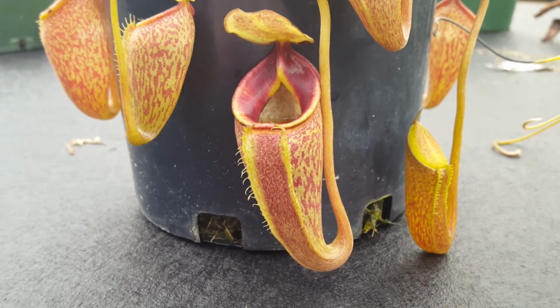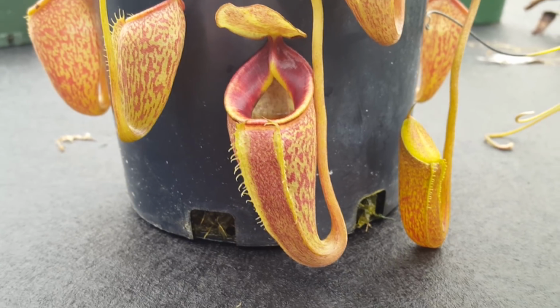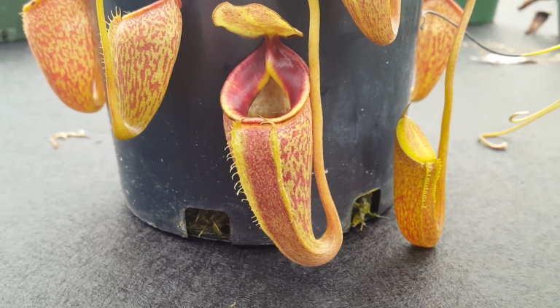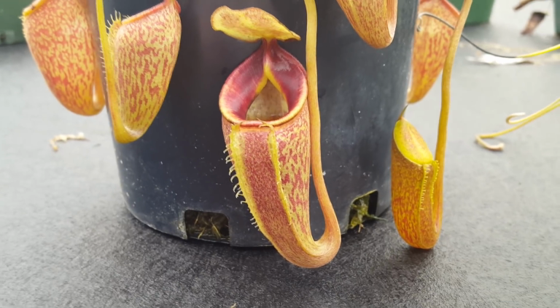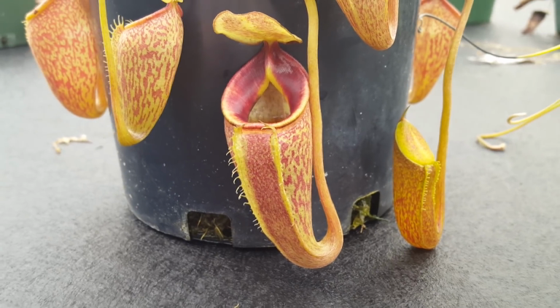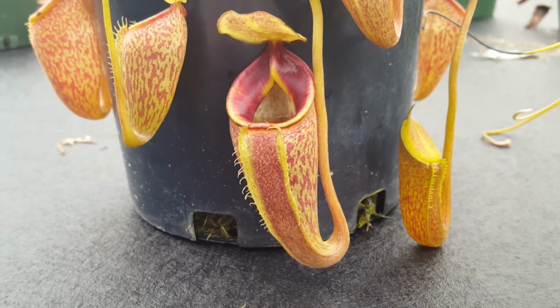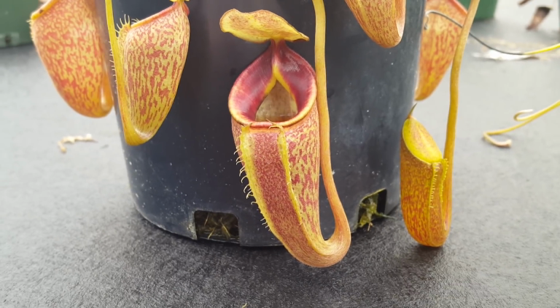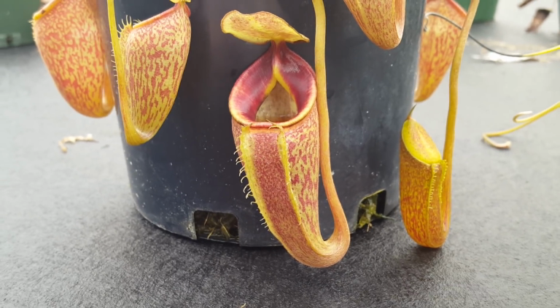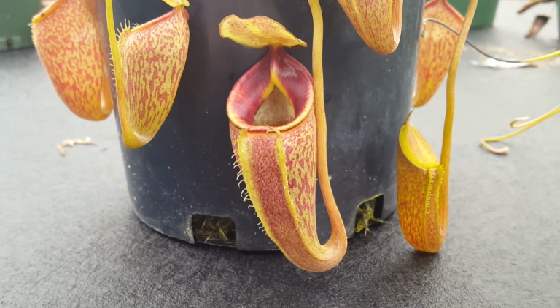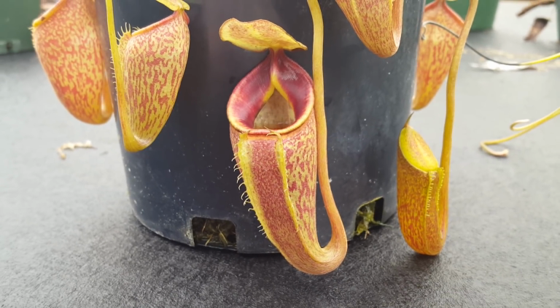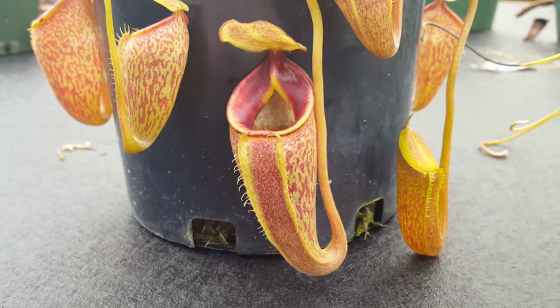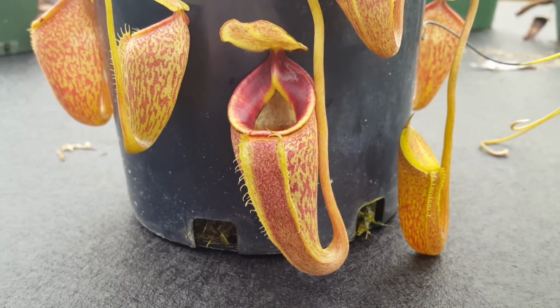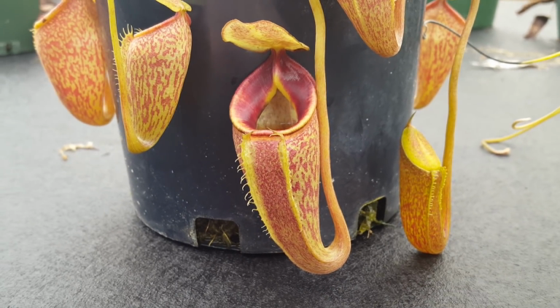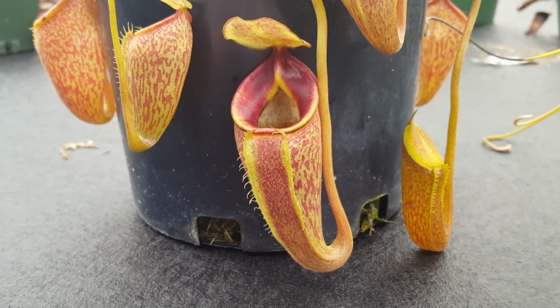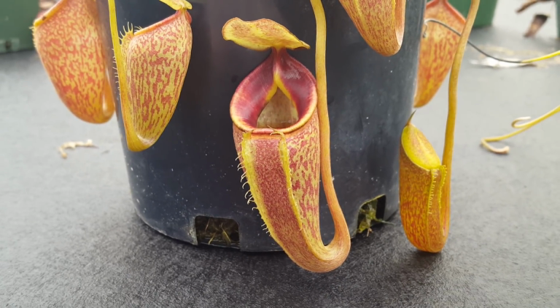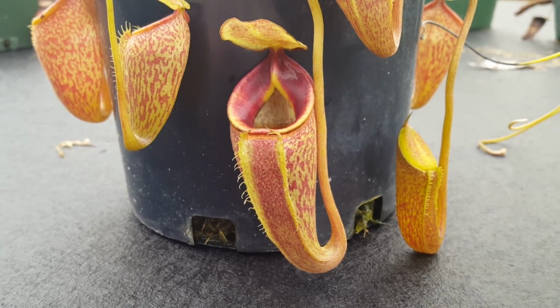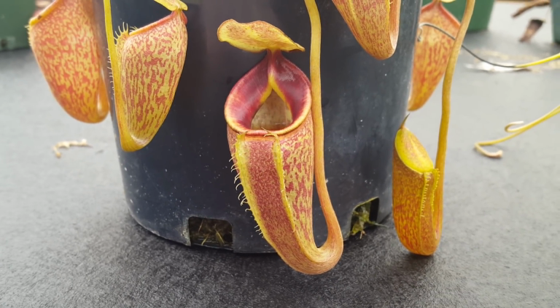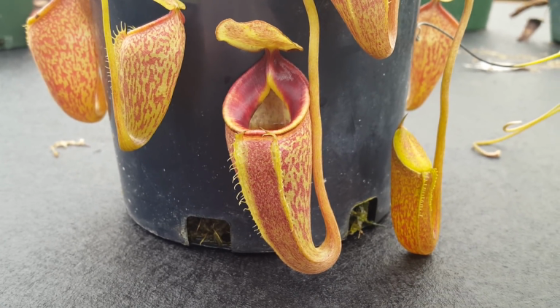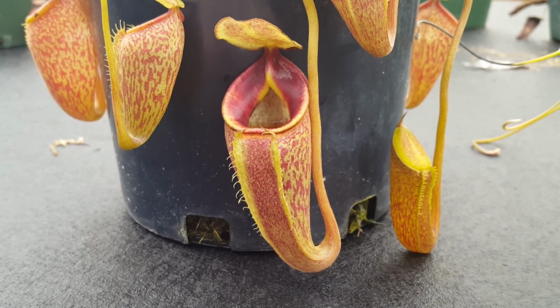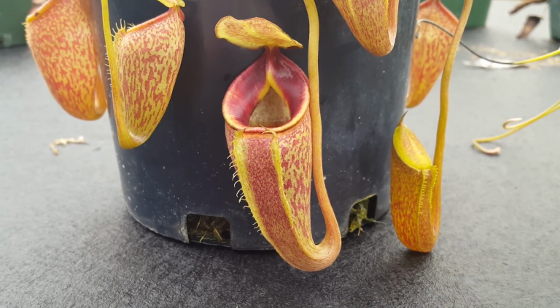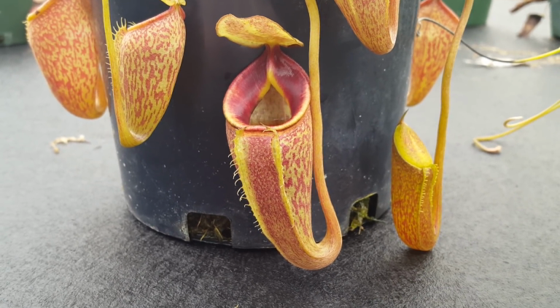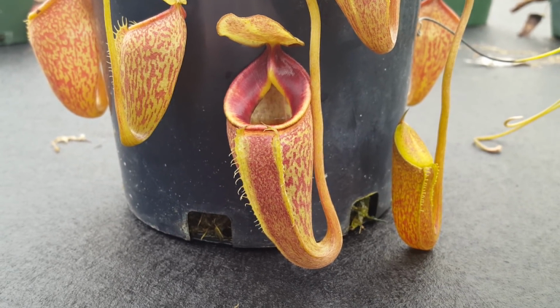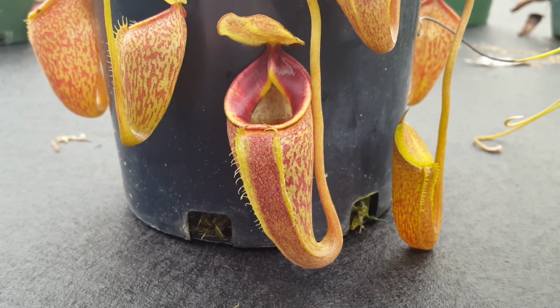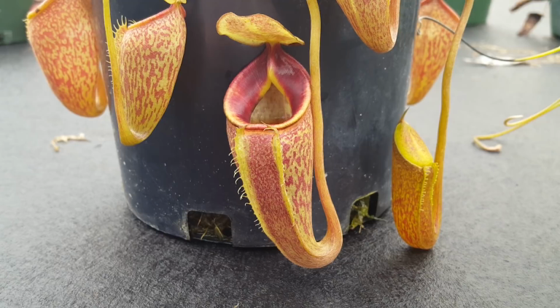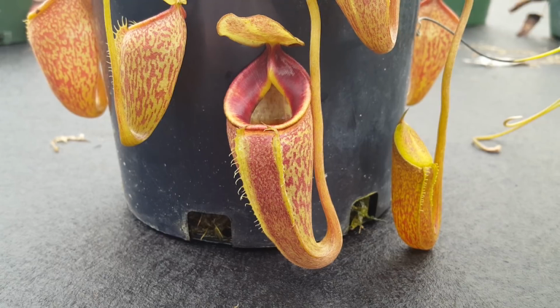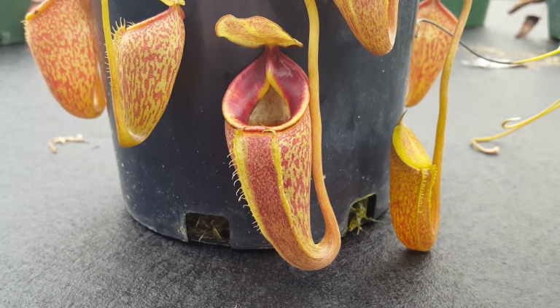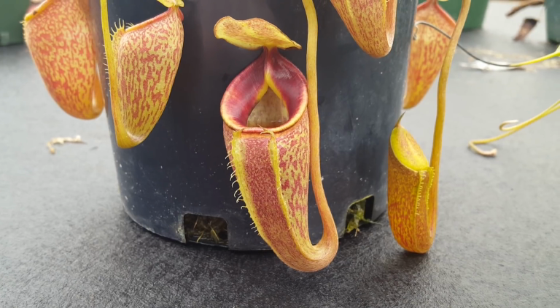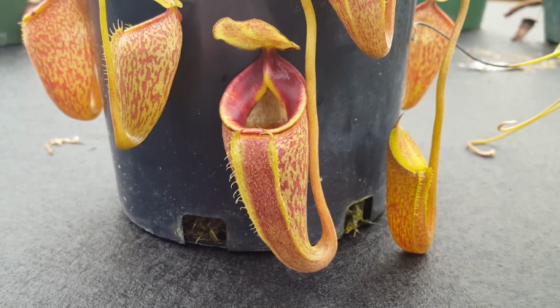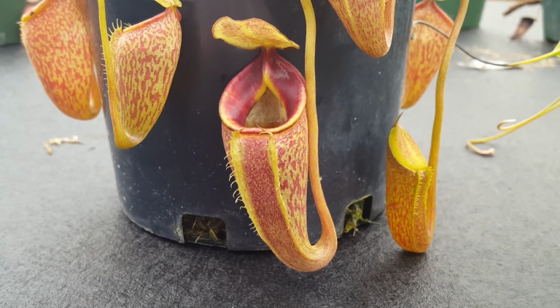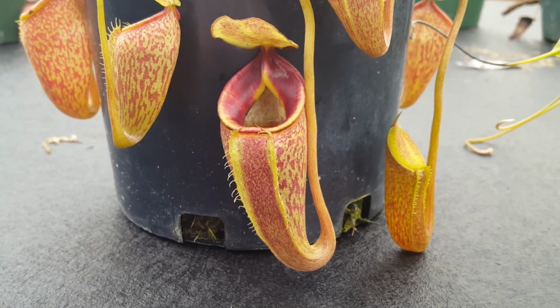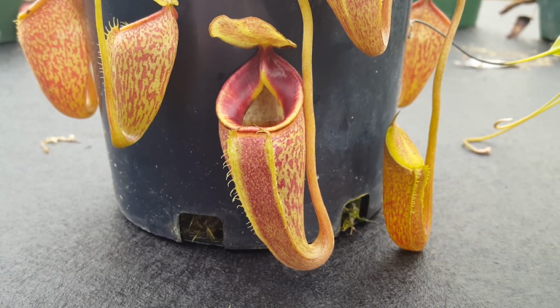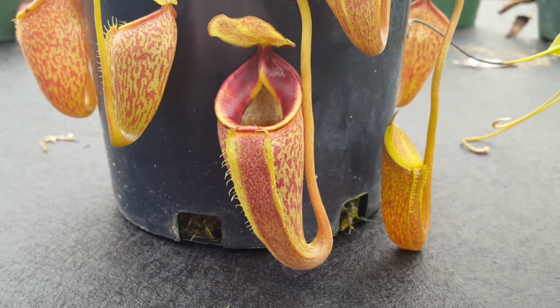This is actually our male clone Nepenthes triumph, which we've used in hybrids like Nepenthes Dream of Triumph and Titanic Triumph.